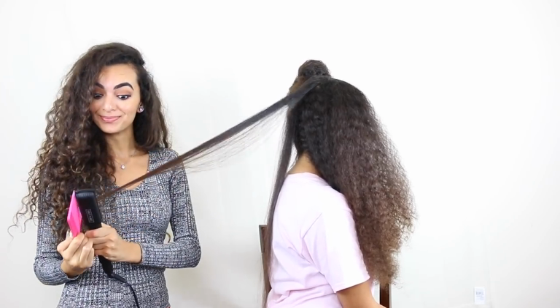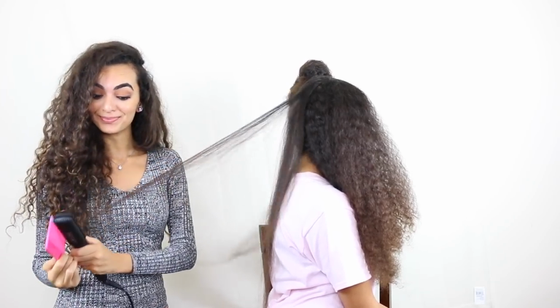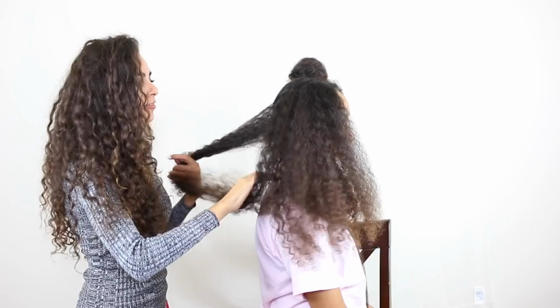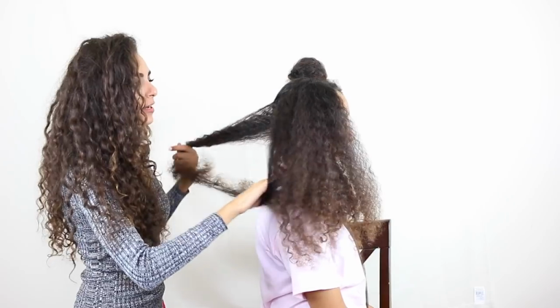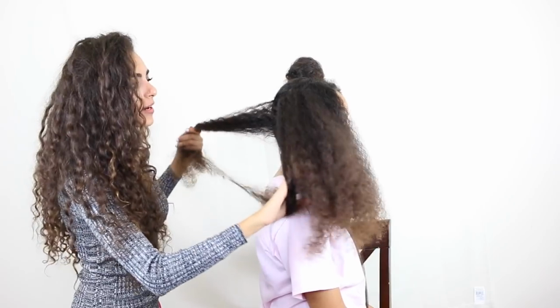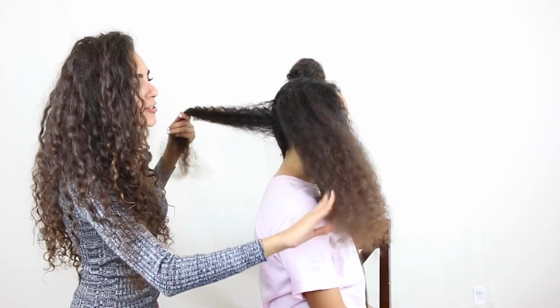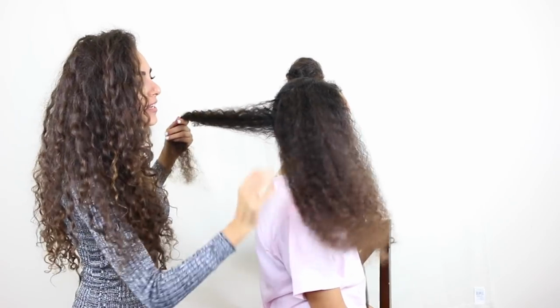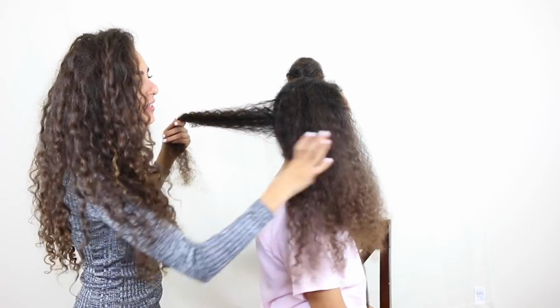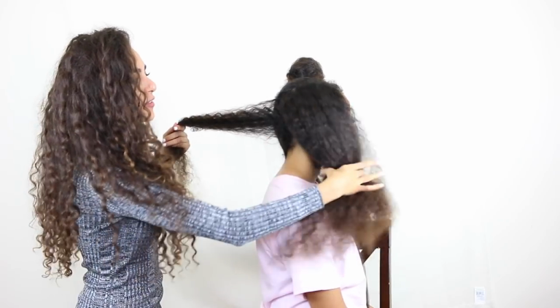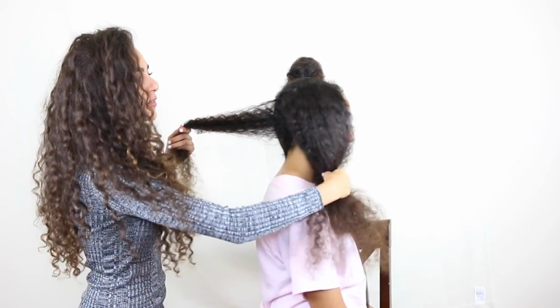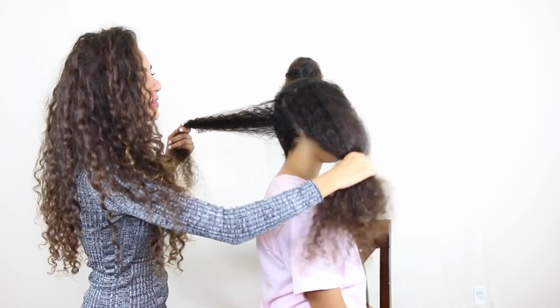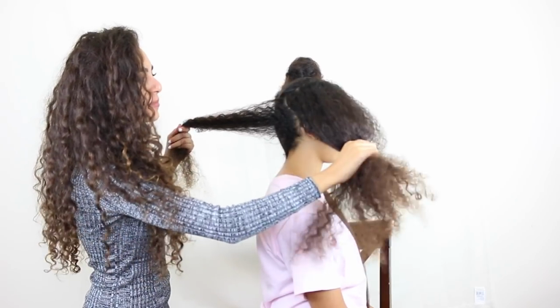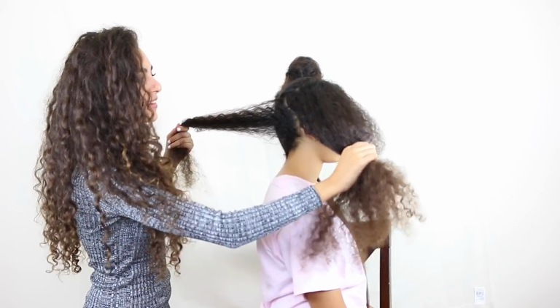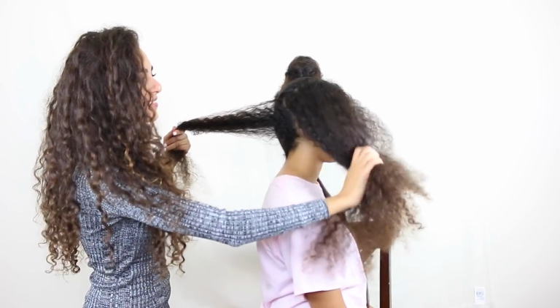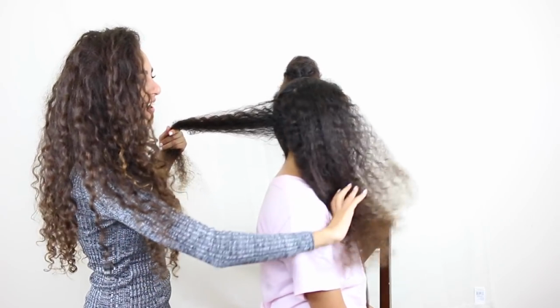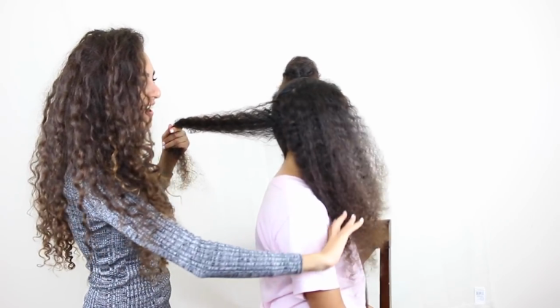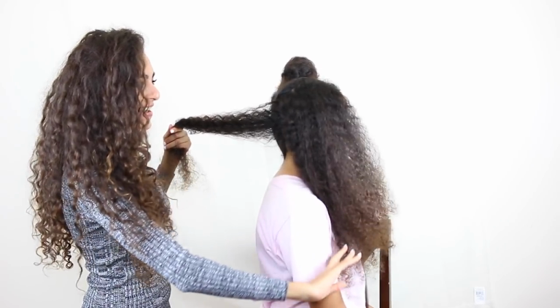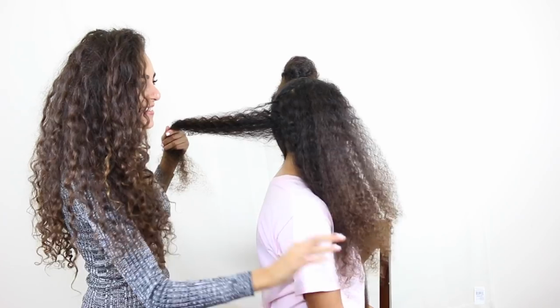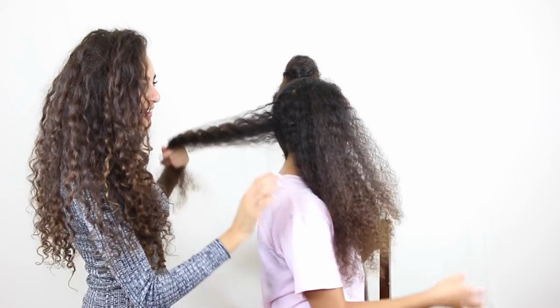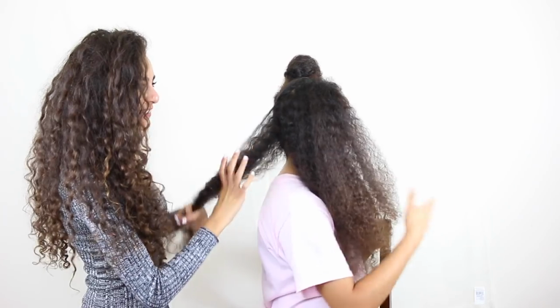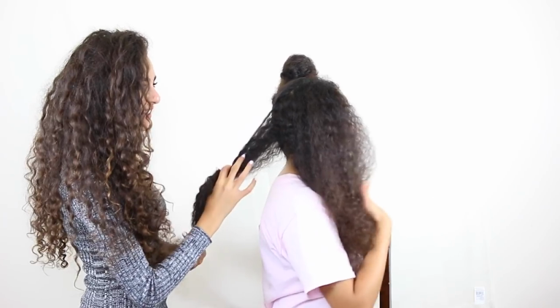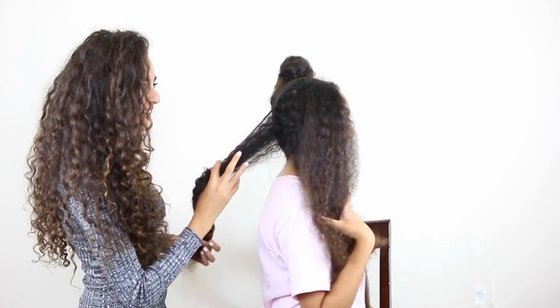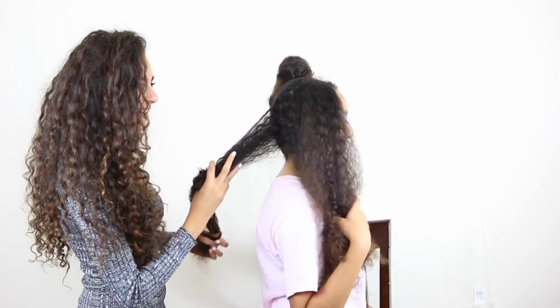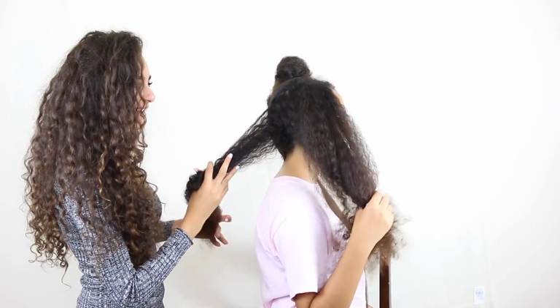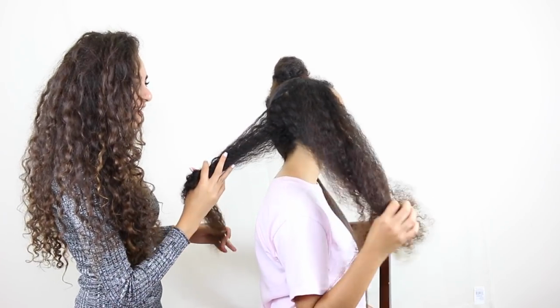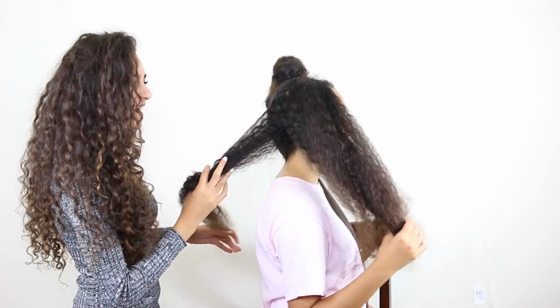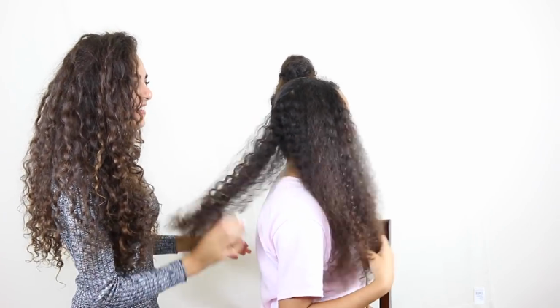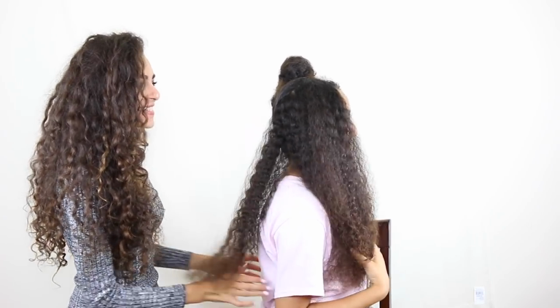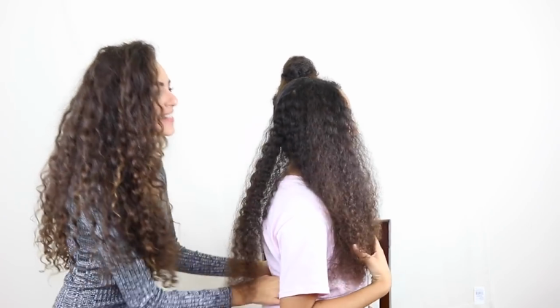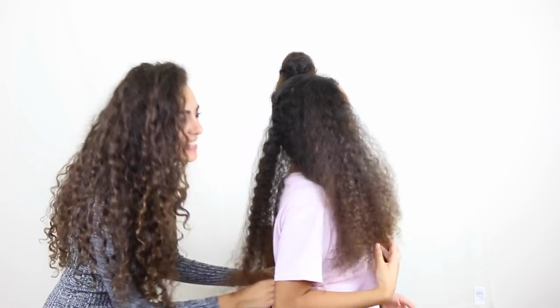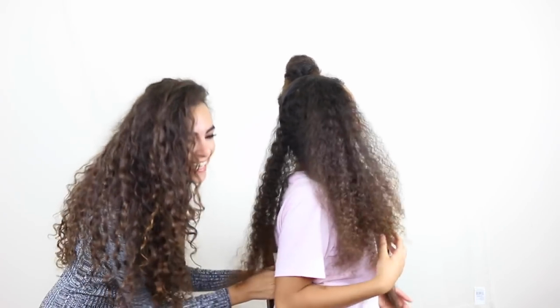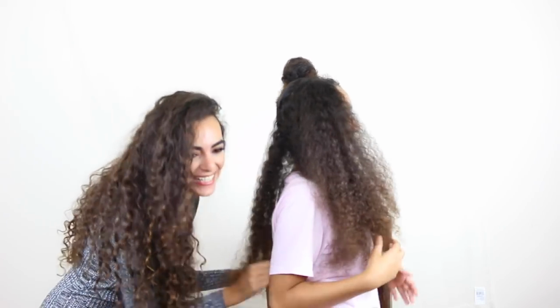I feel like we're actually getting through it pretty fast, aren't we? This is so exciting!